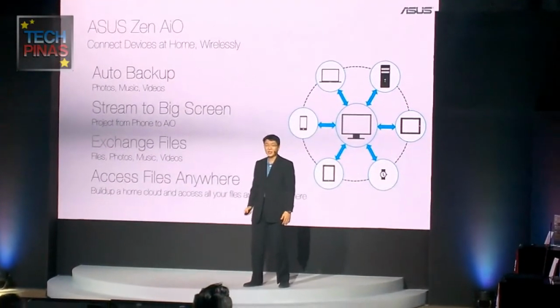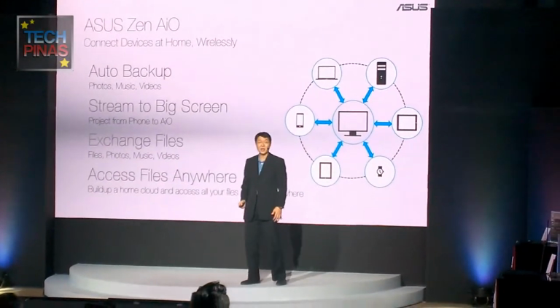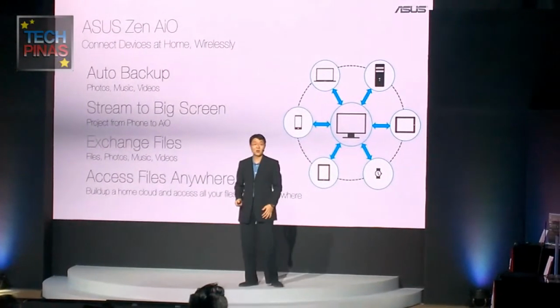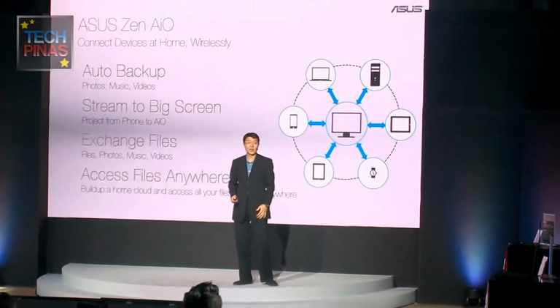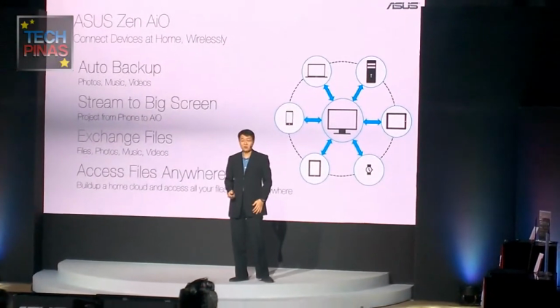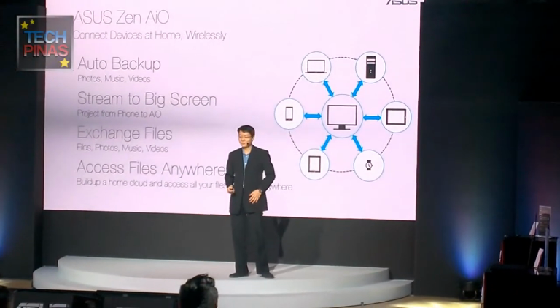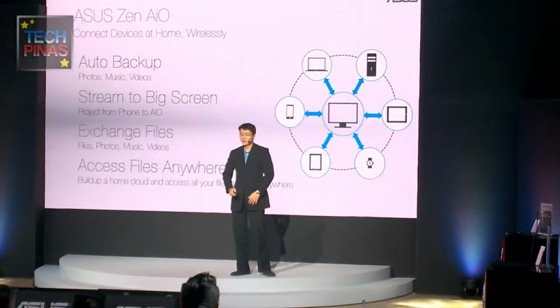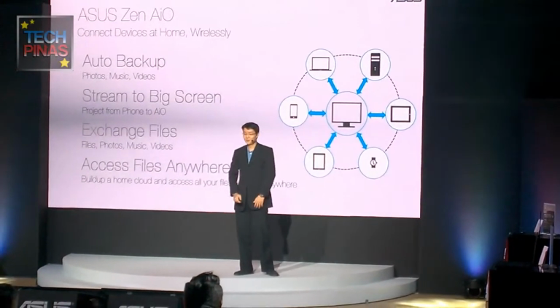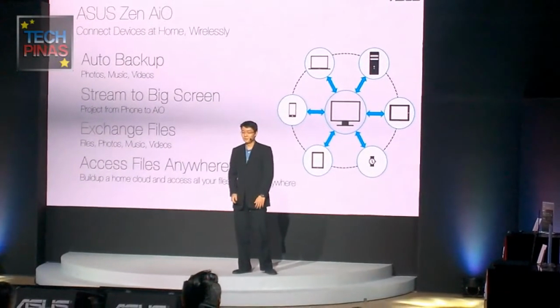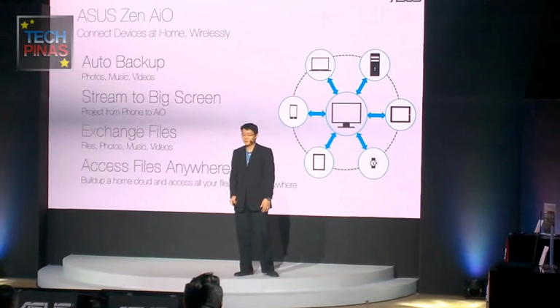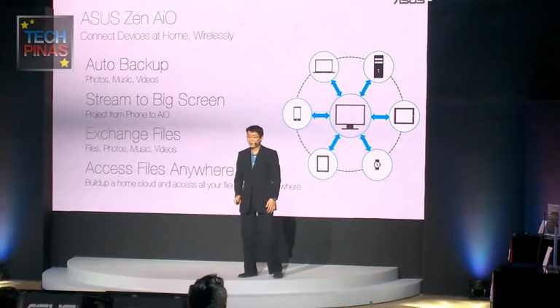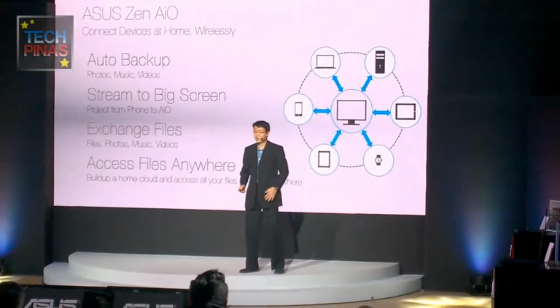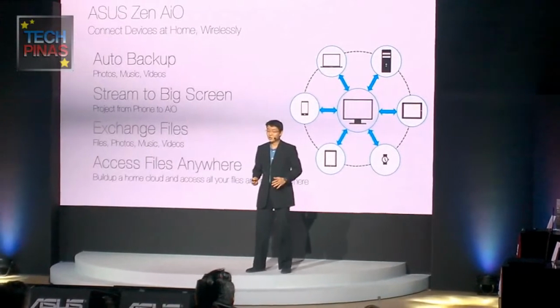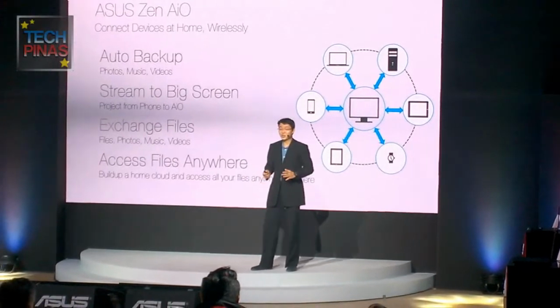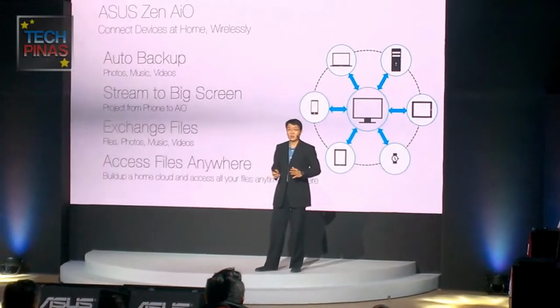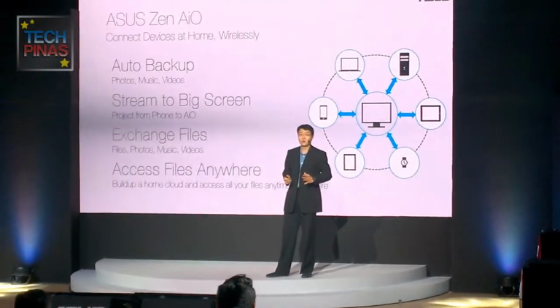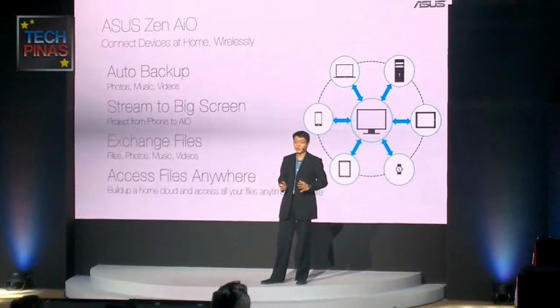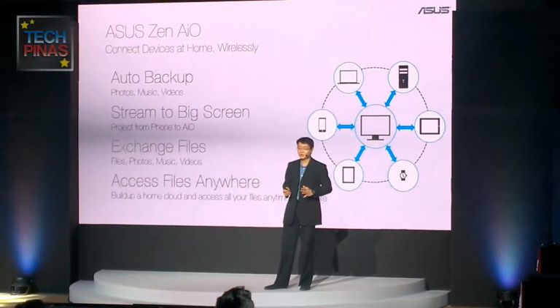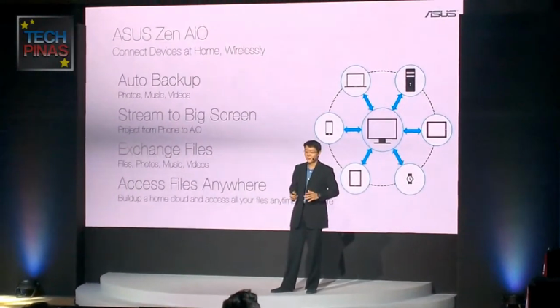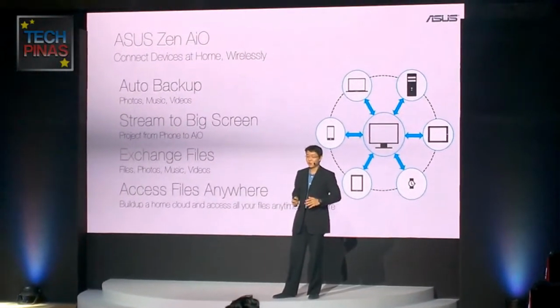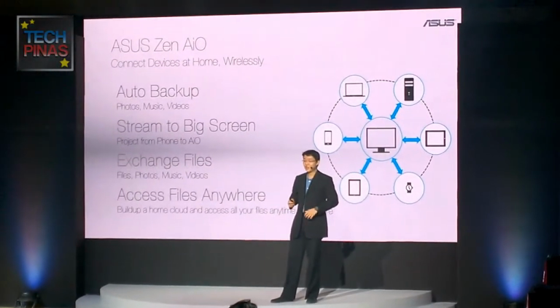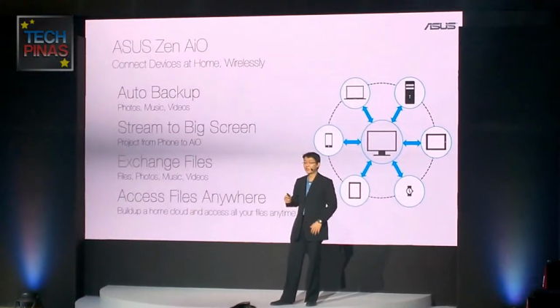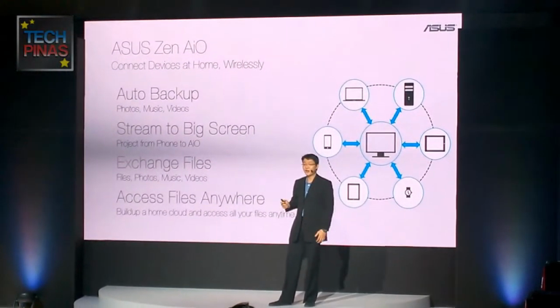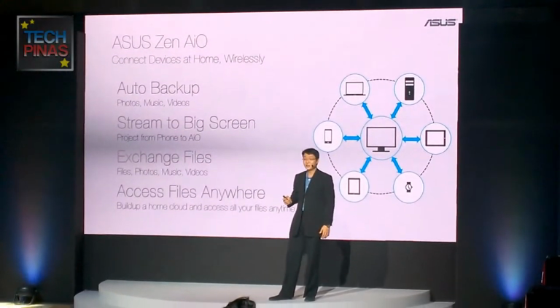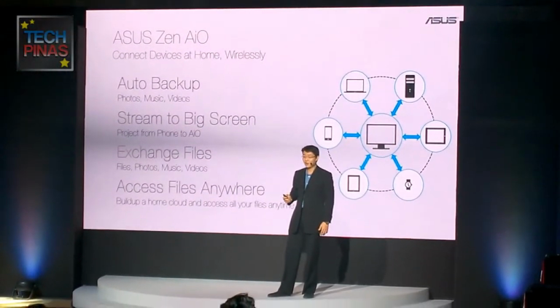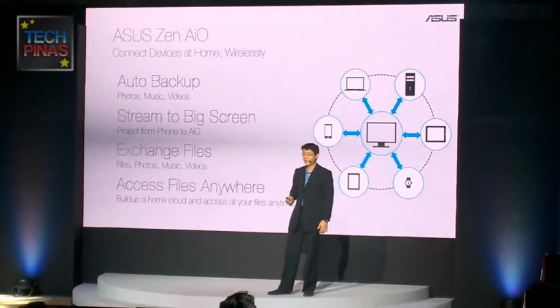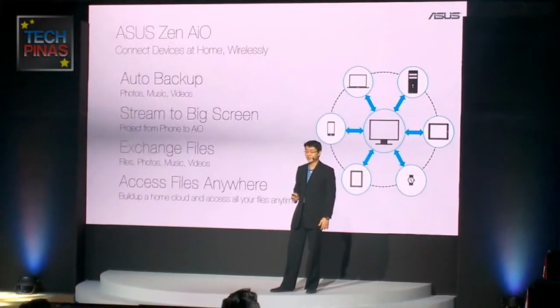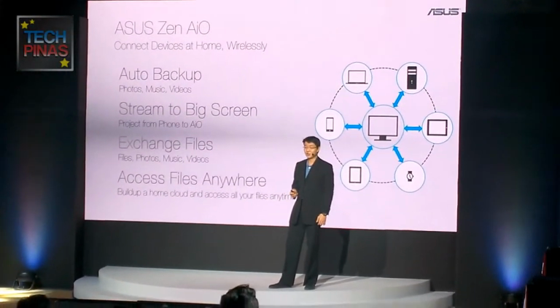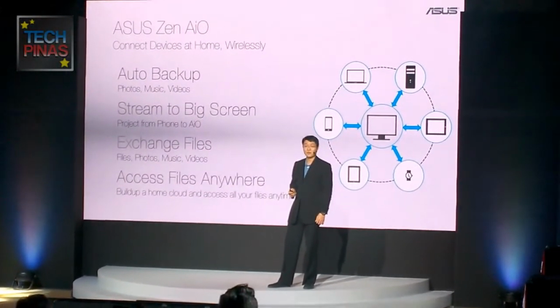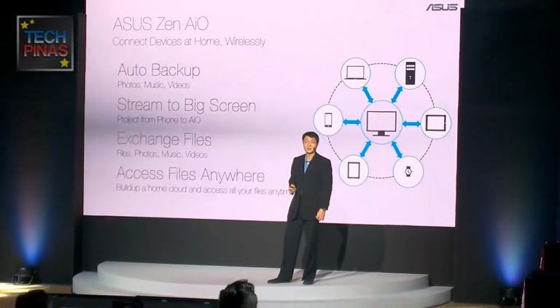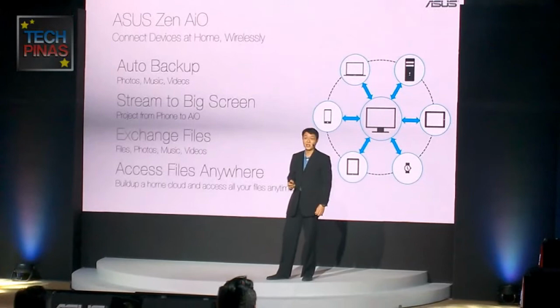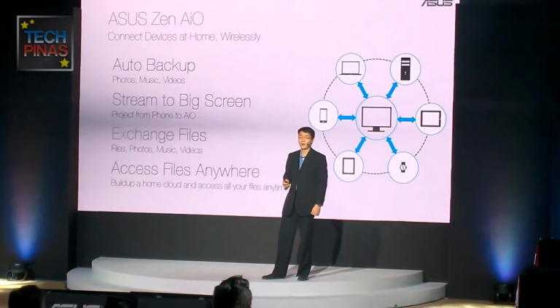The Zen AIO is the one and only digital hub solution — exchange files or even access your files anywhere.